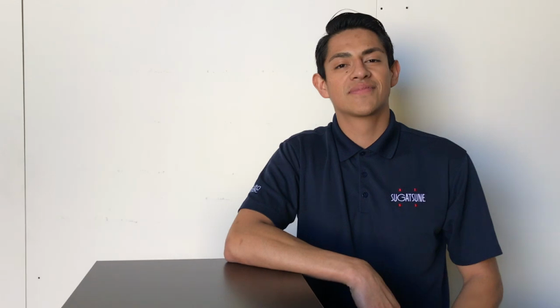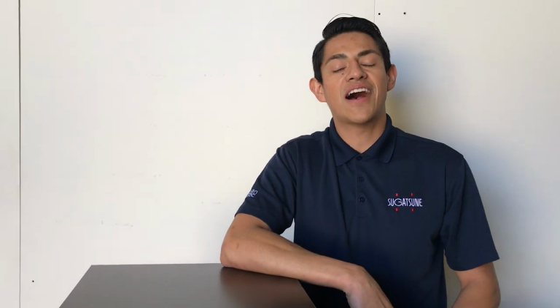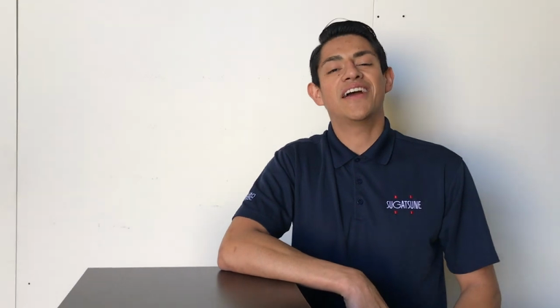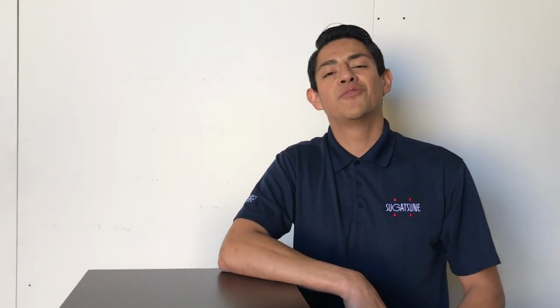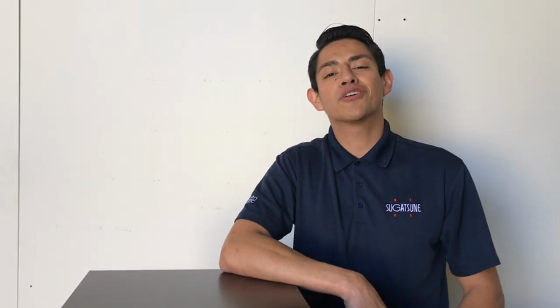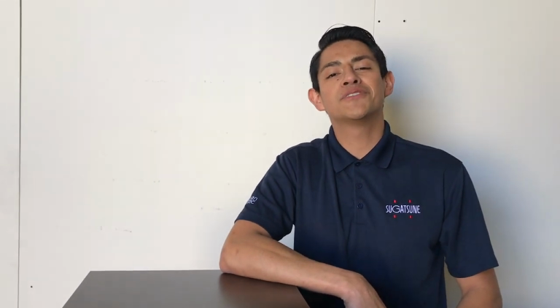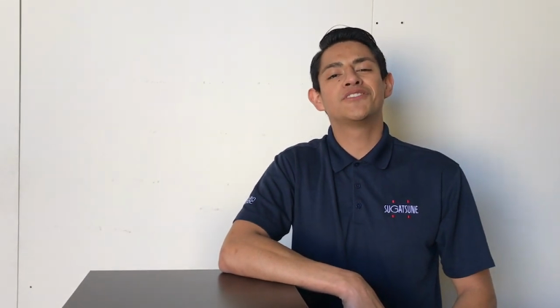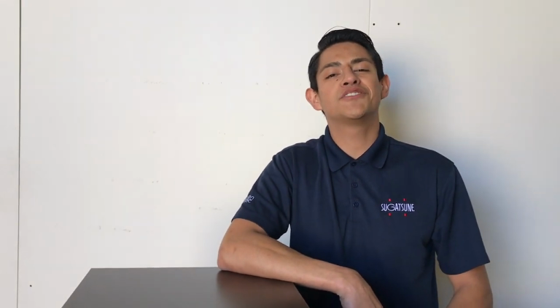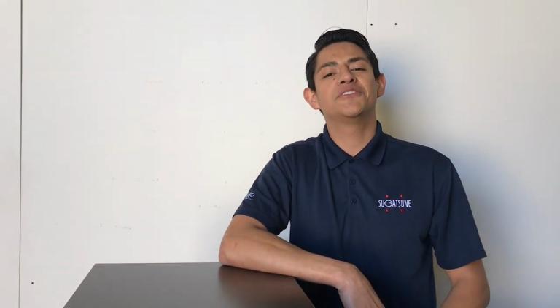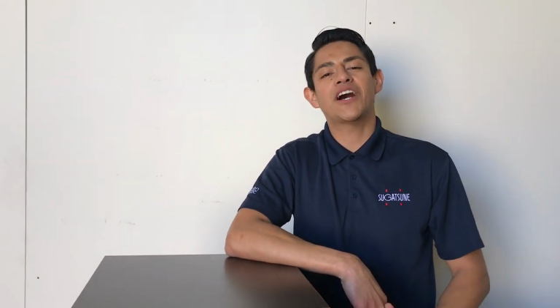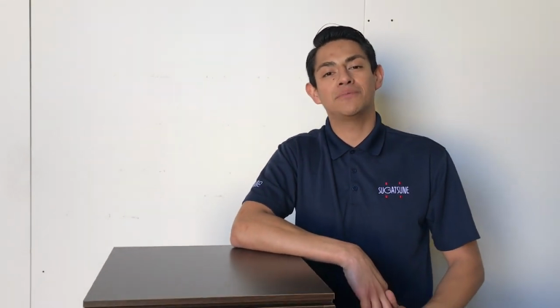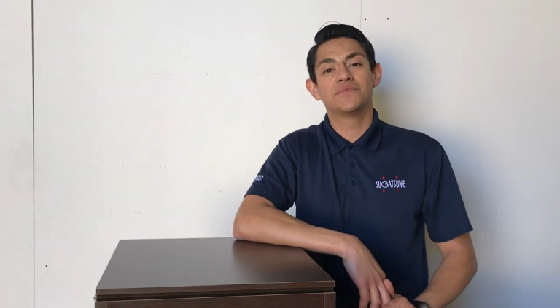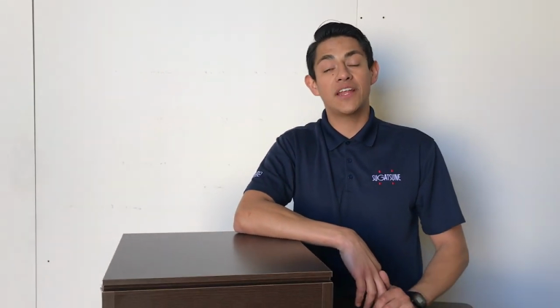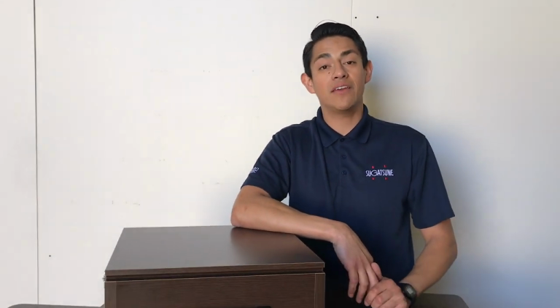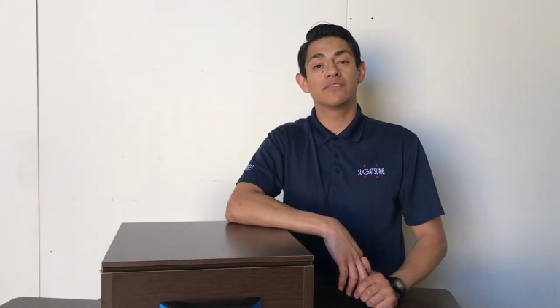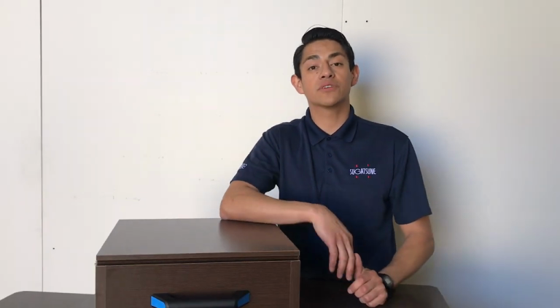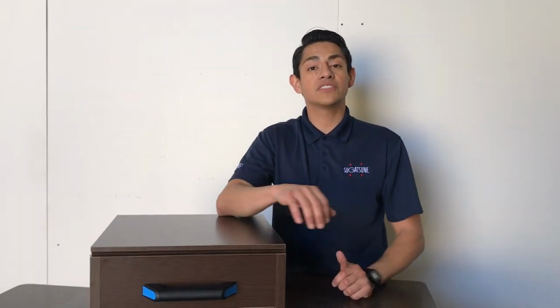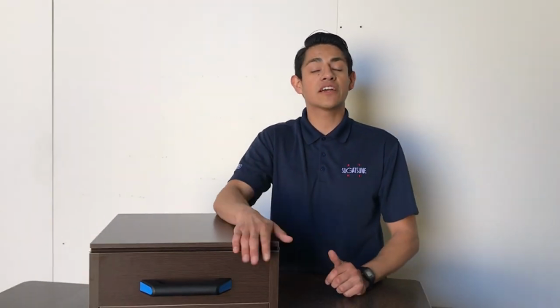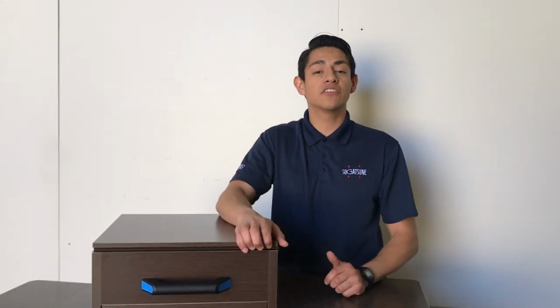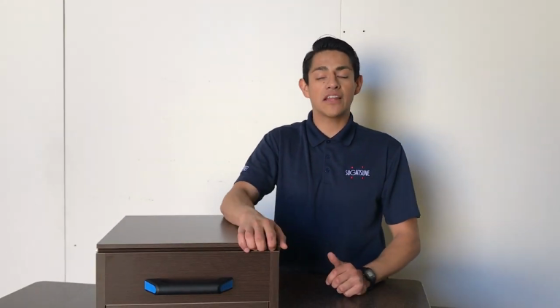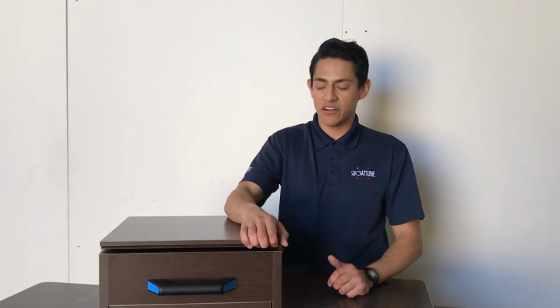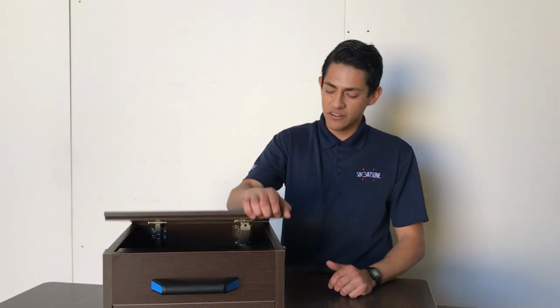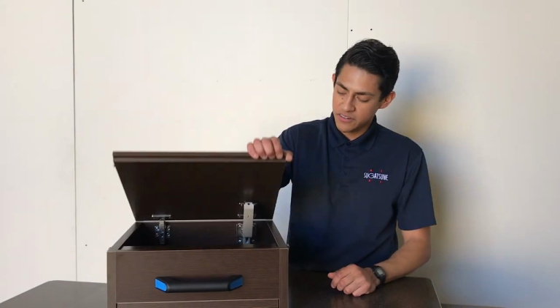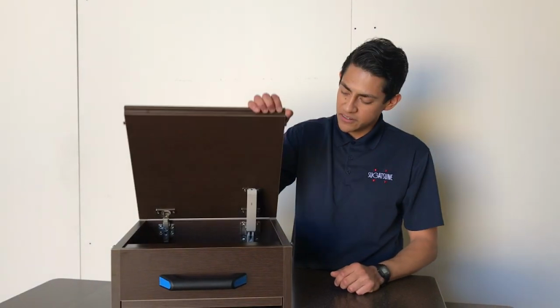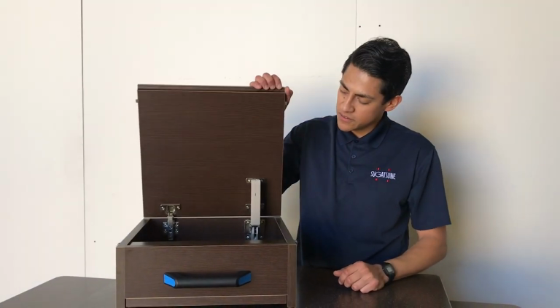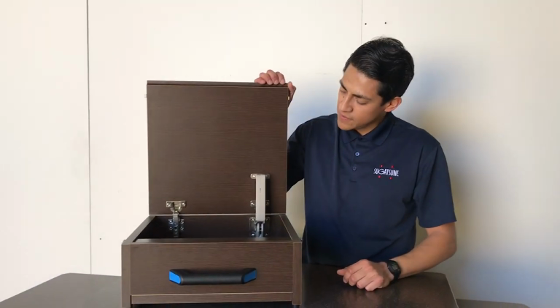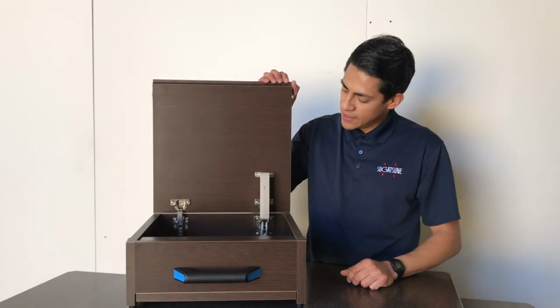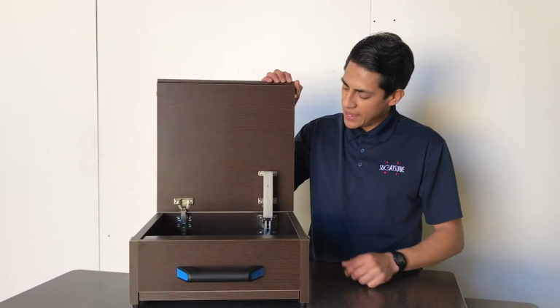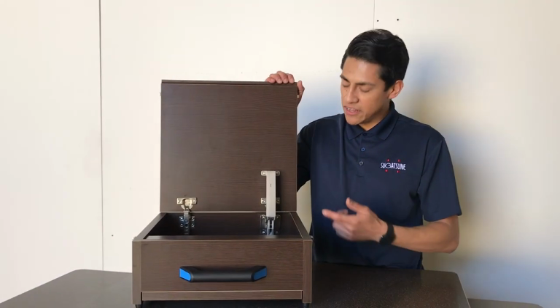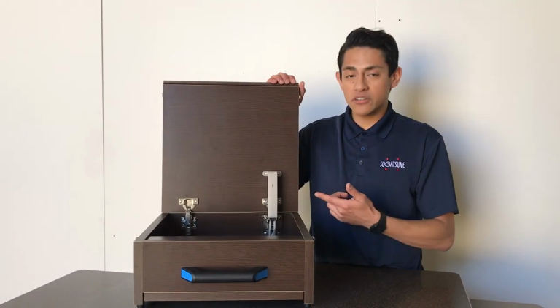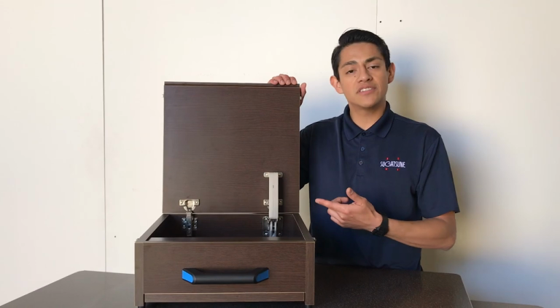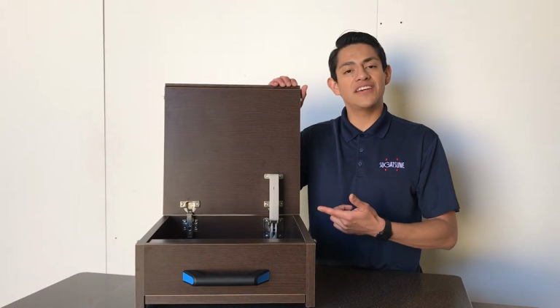Hi, welcome to the Sugatuni shop. Today we're going to take a look at our aileron stays.